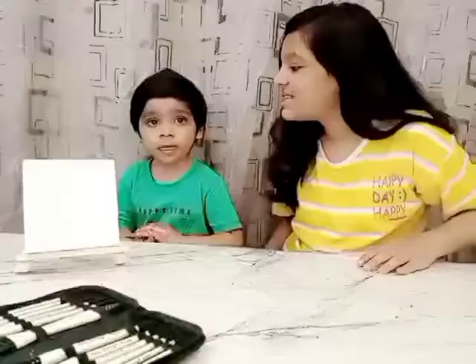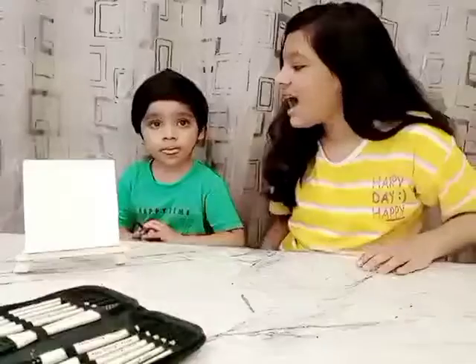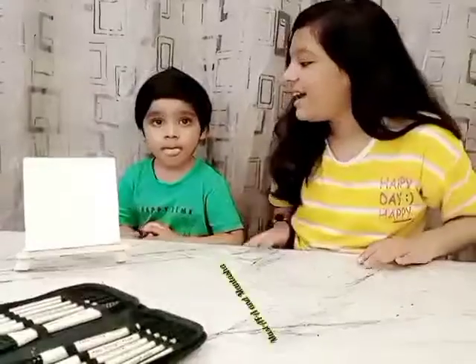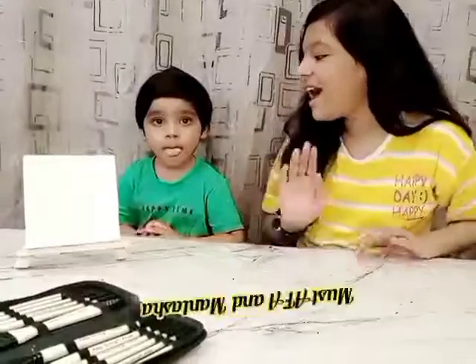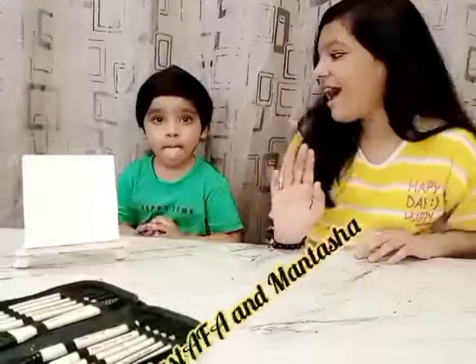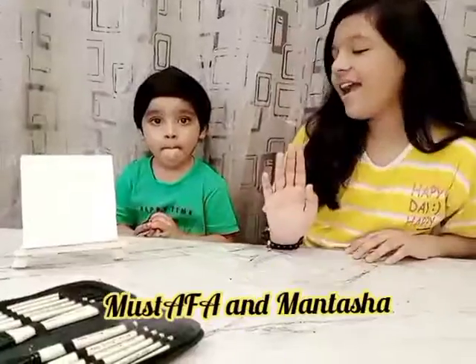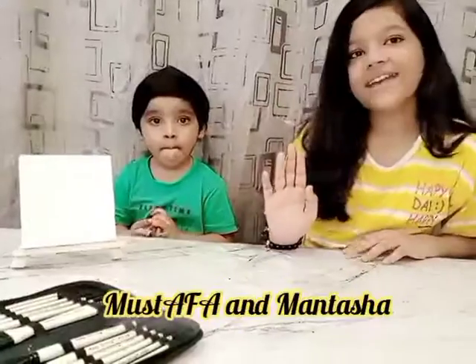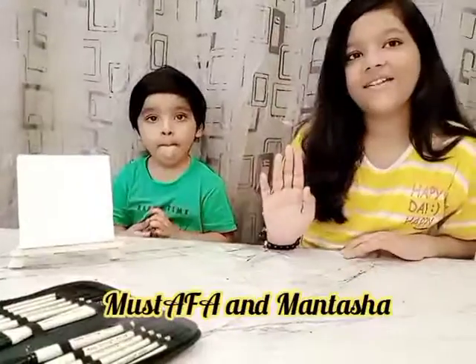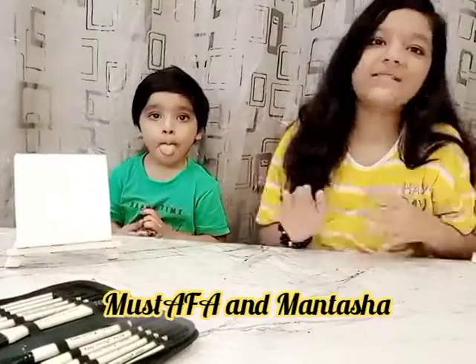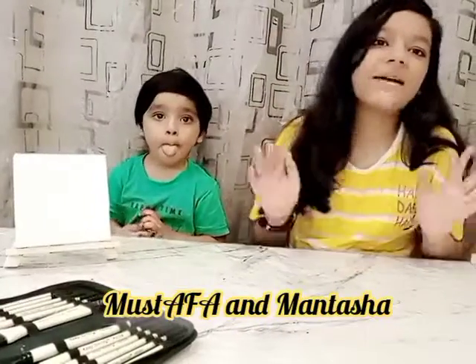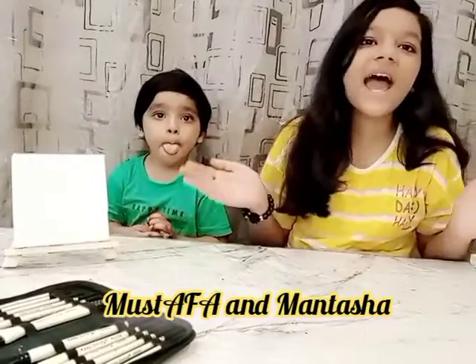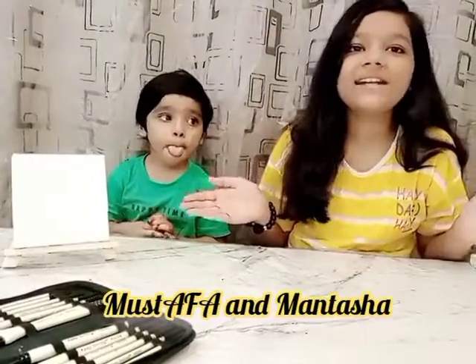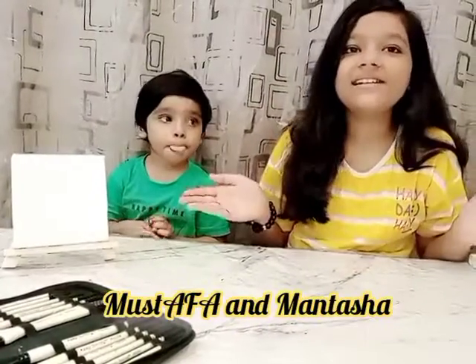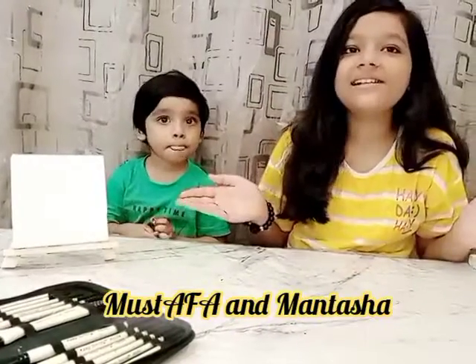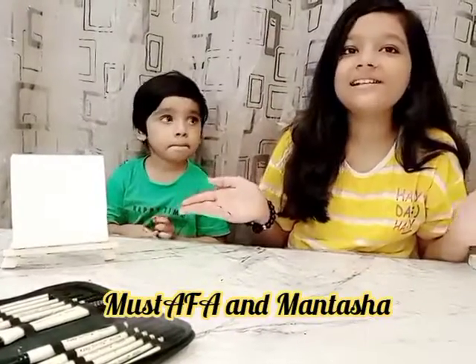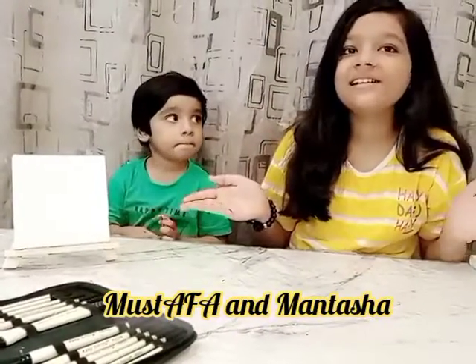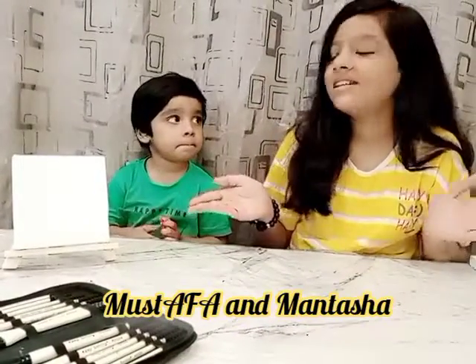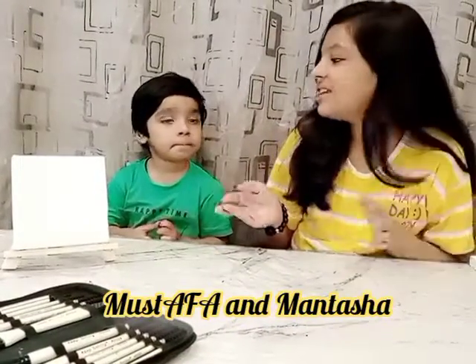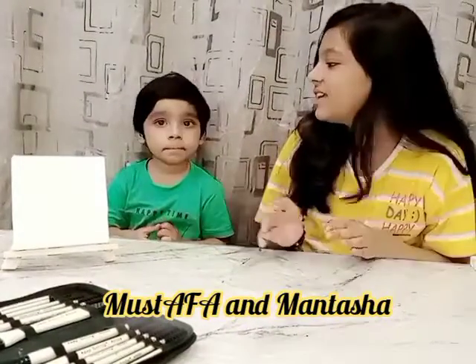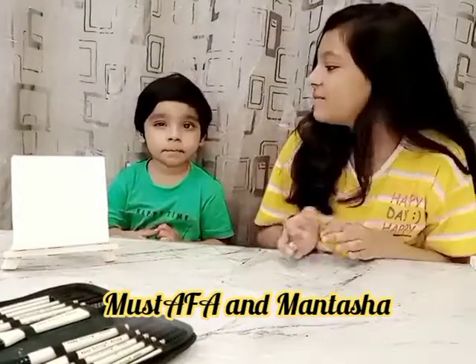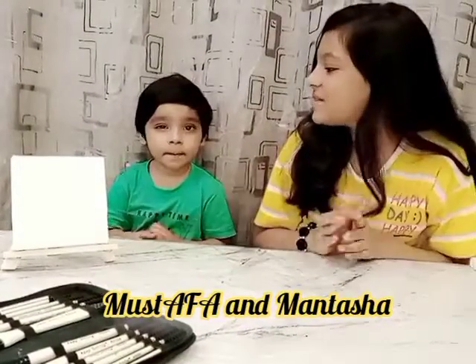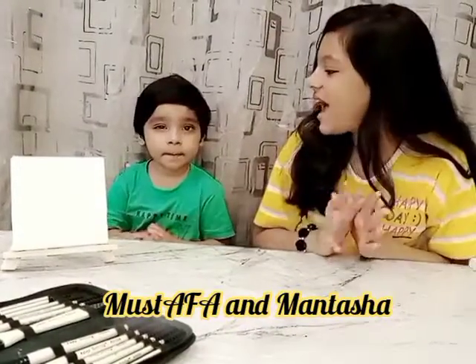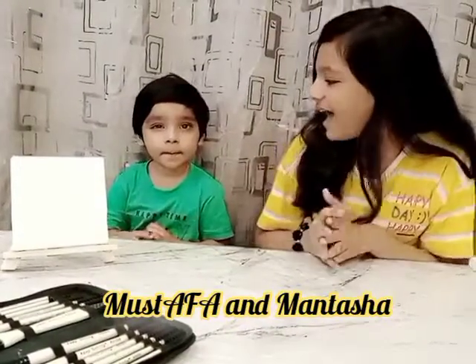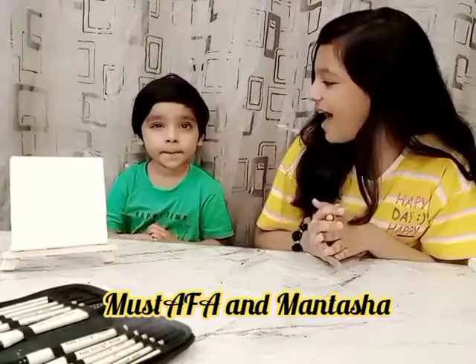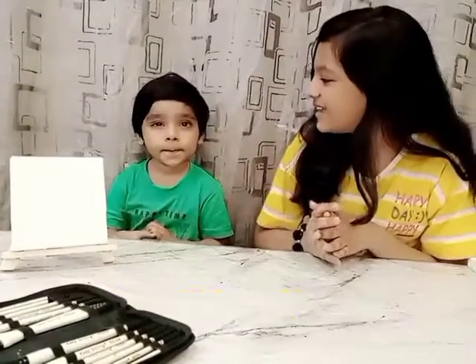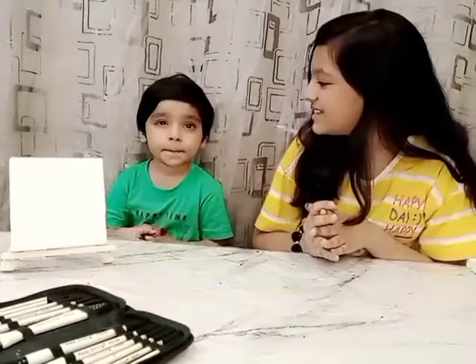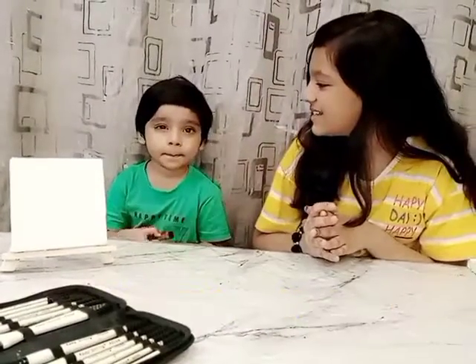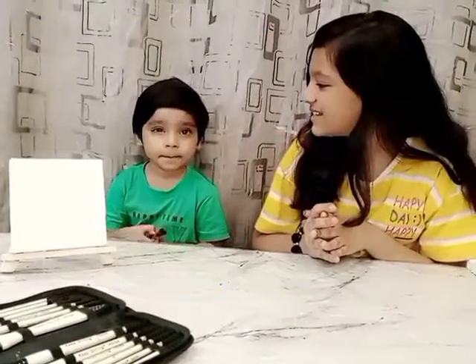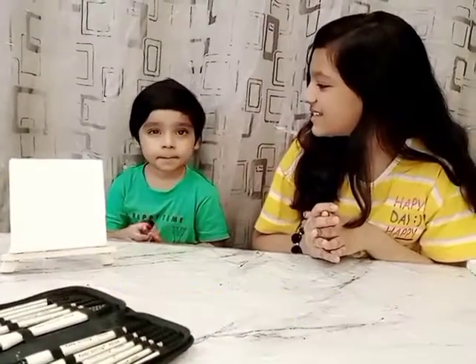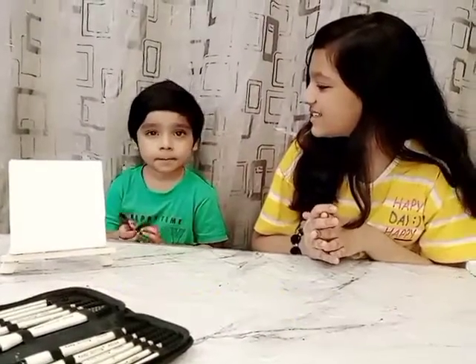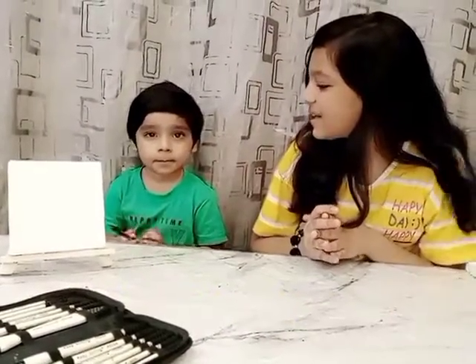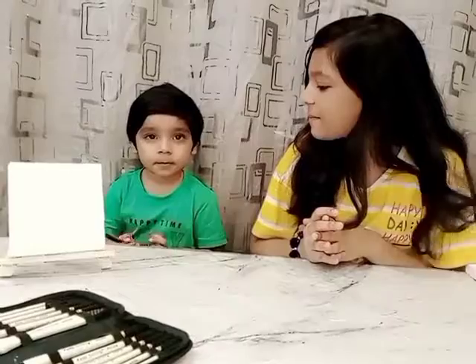My channel! Musuba, say hi! Musuba, say hi guys! That's what 'hi guys' is getting? Hi guys!